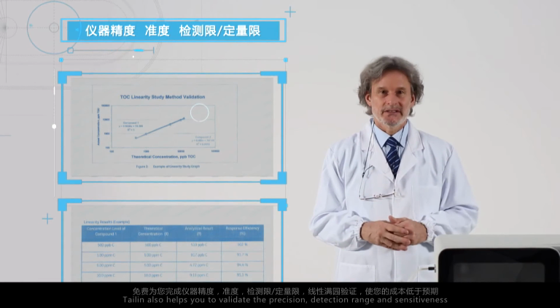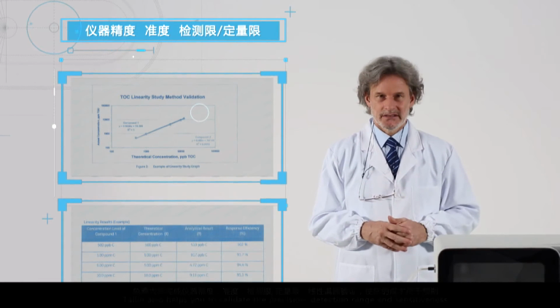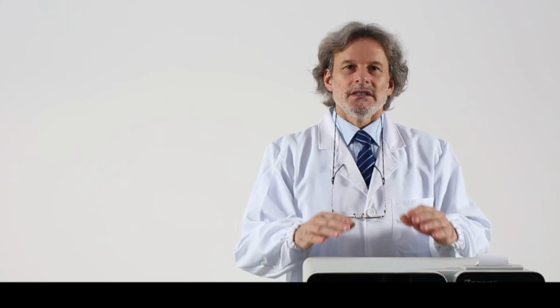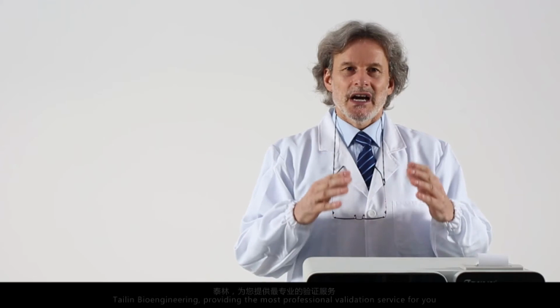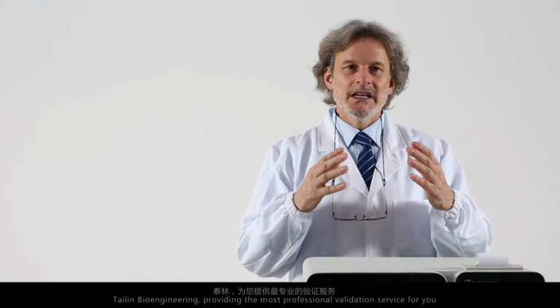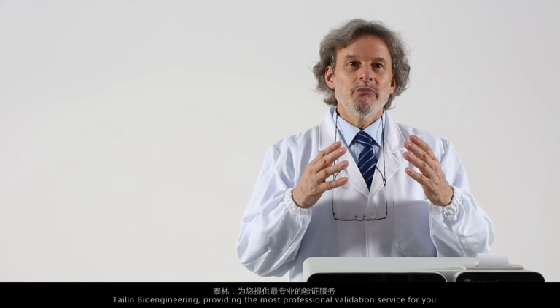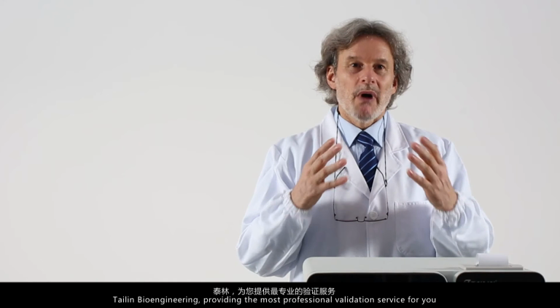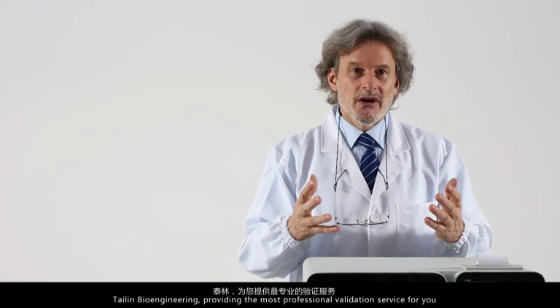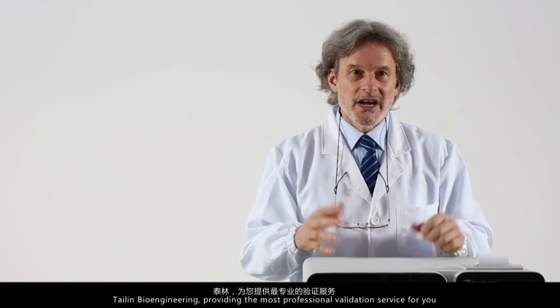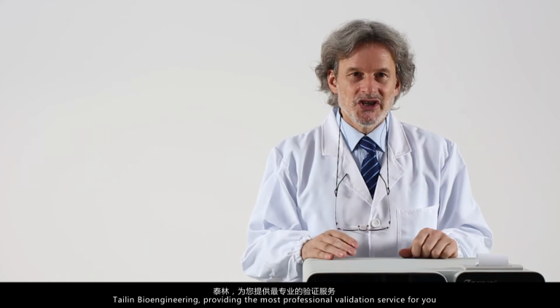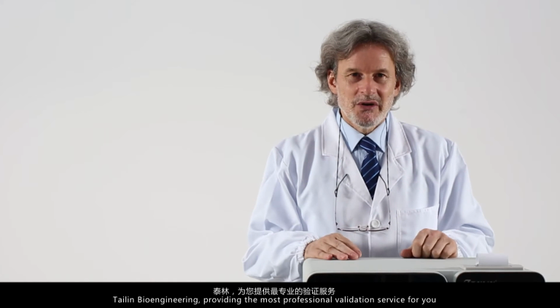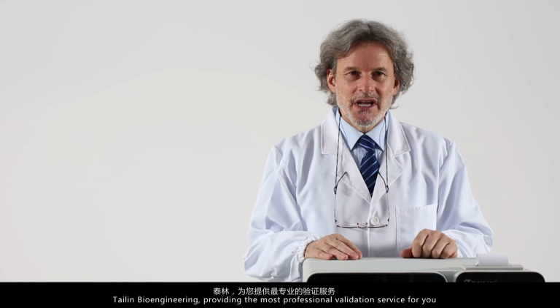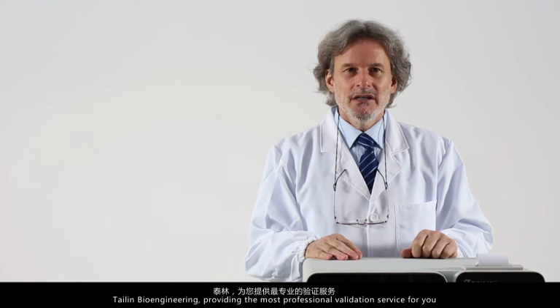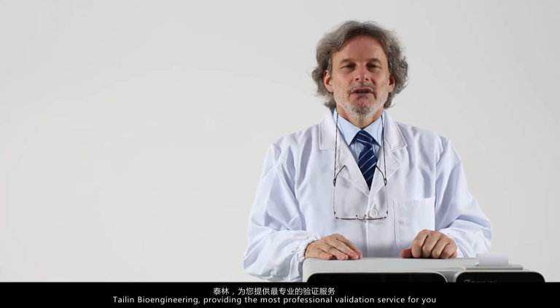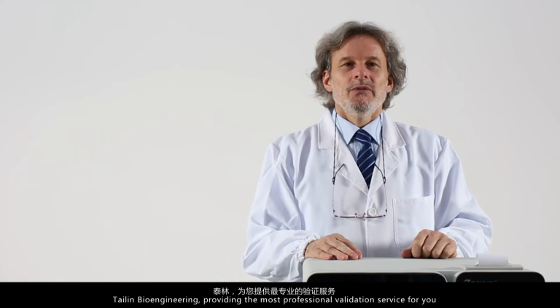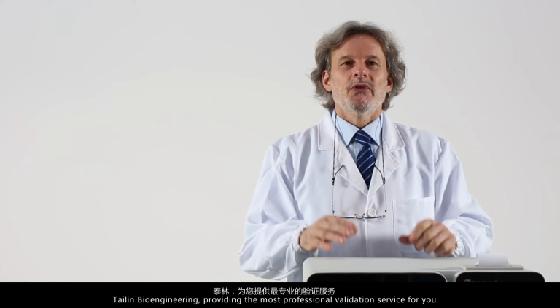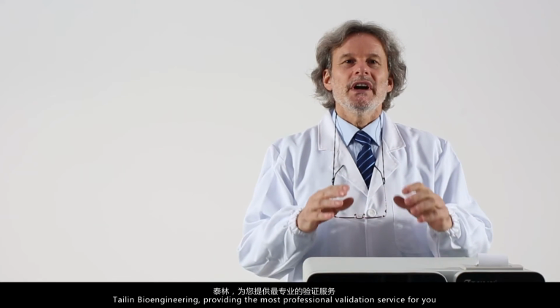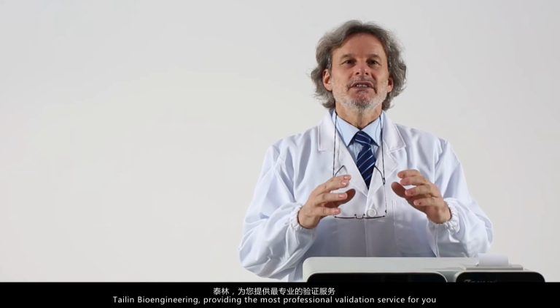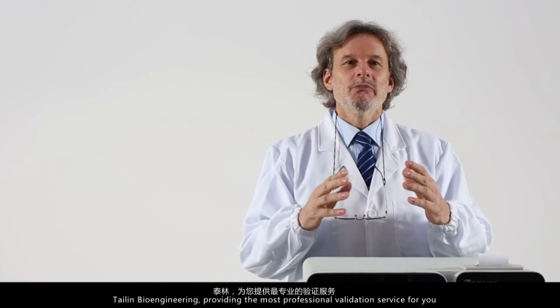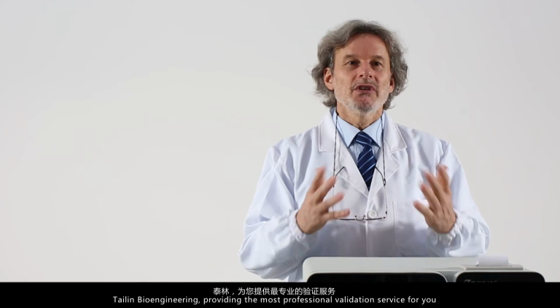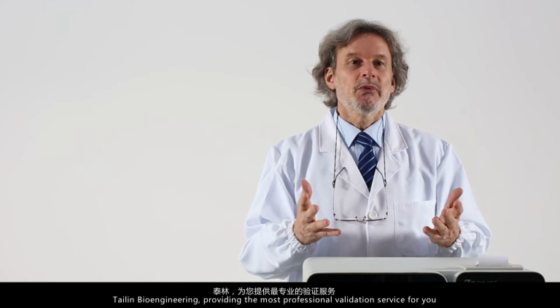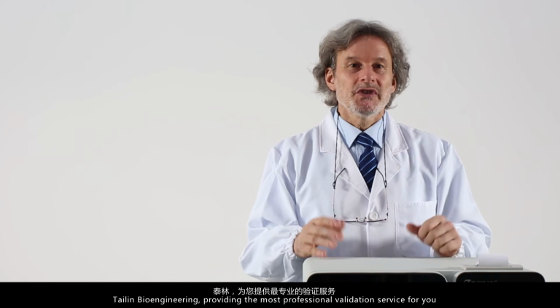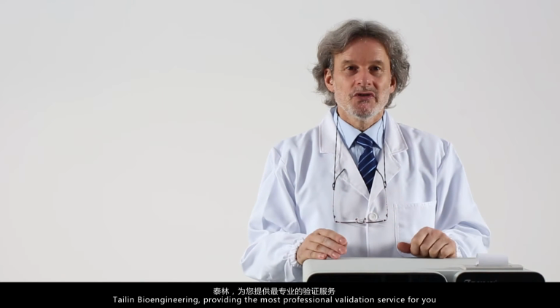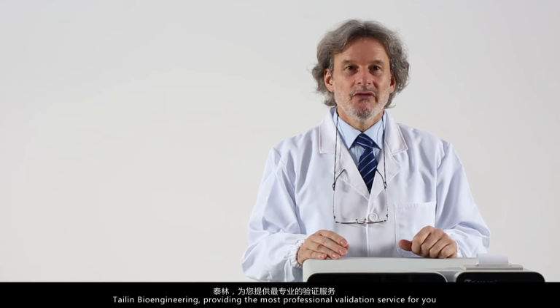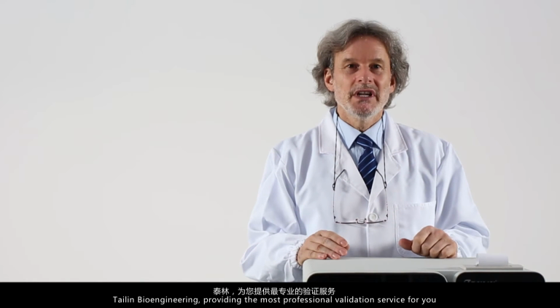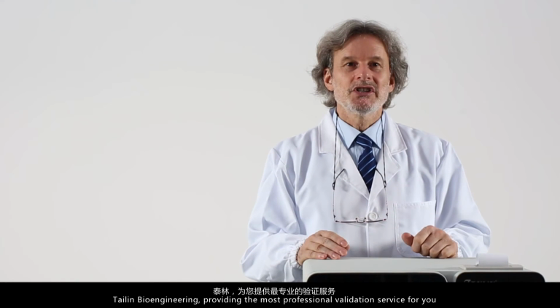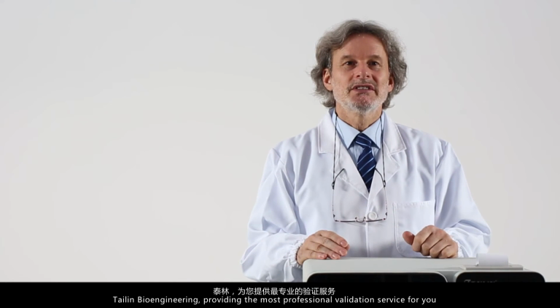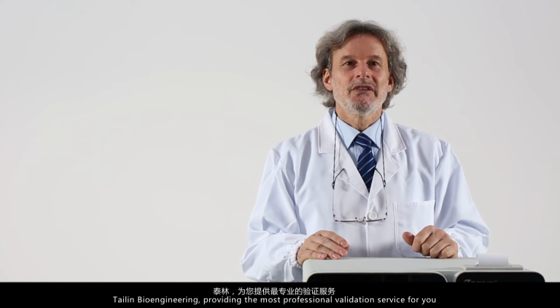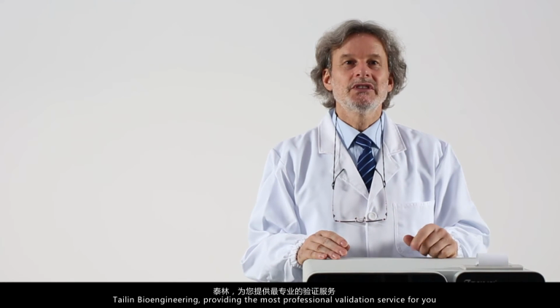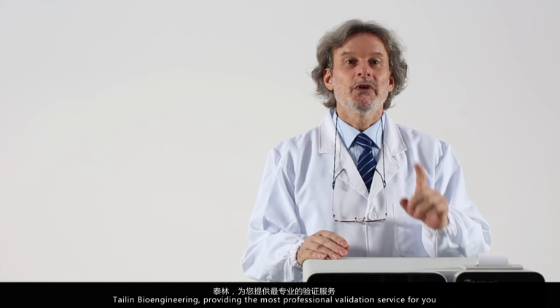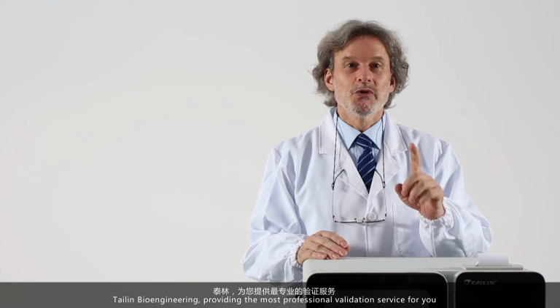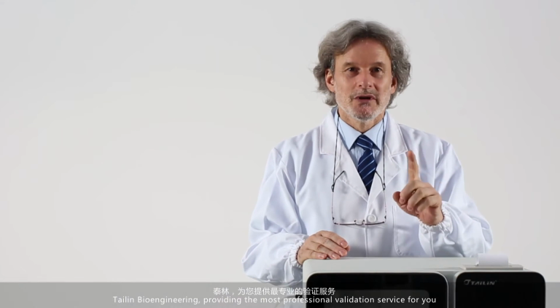Tiling bioengineering — providing the most professional validation service for you.